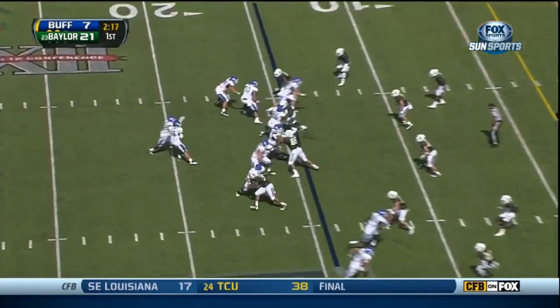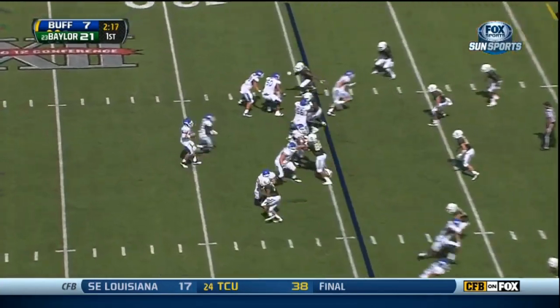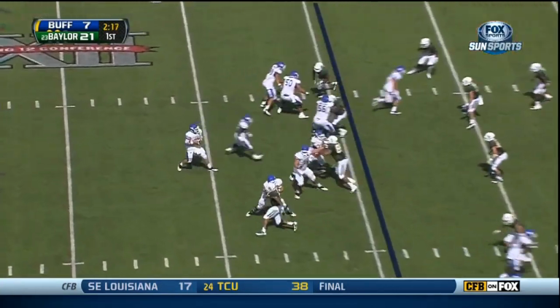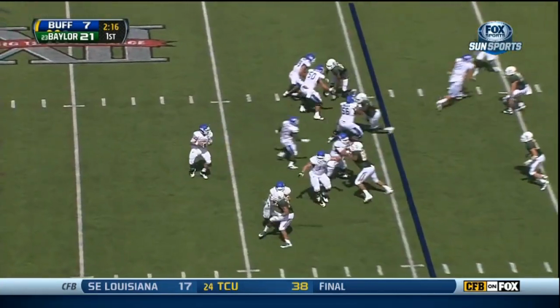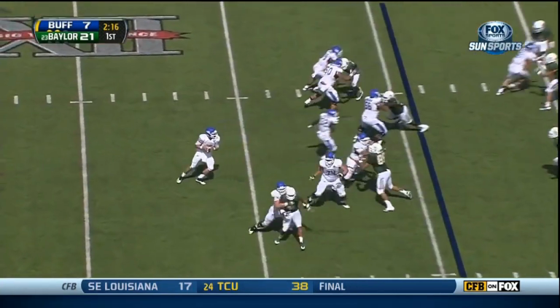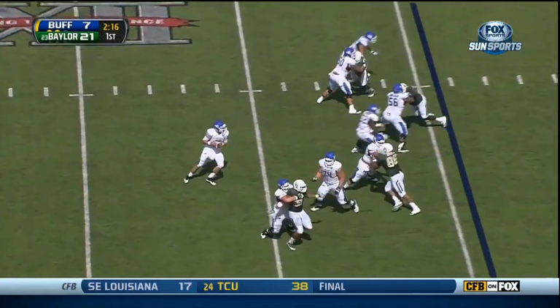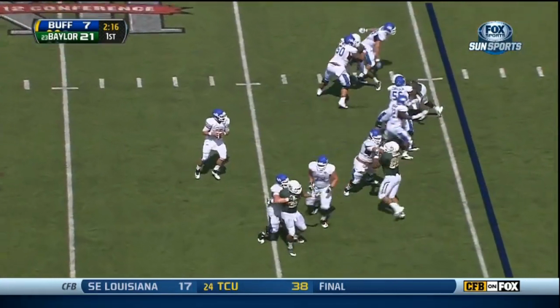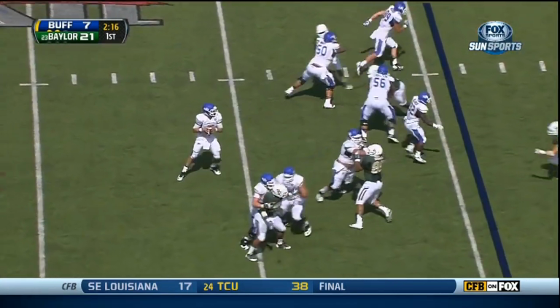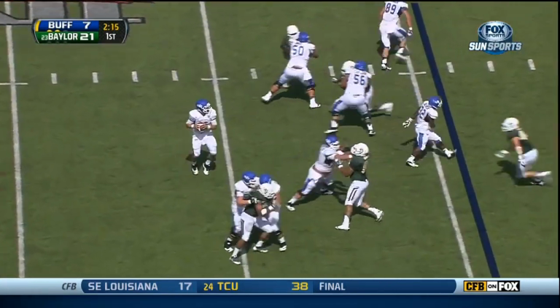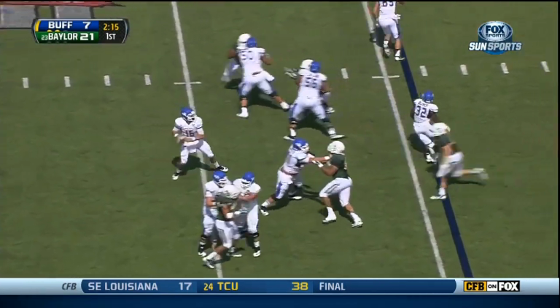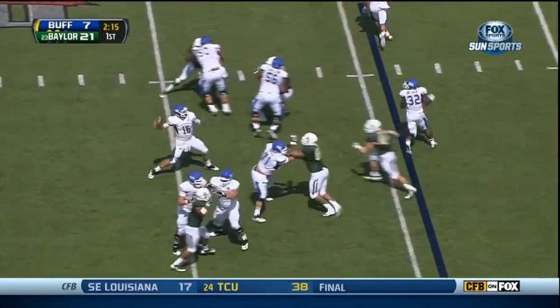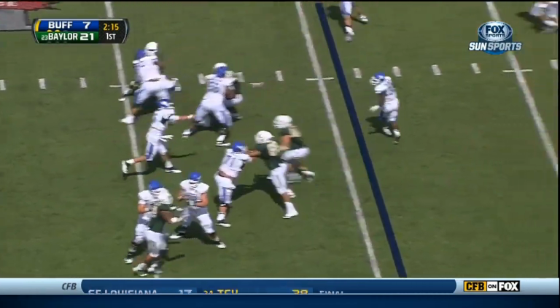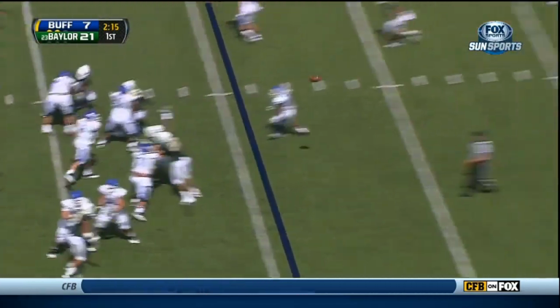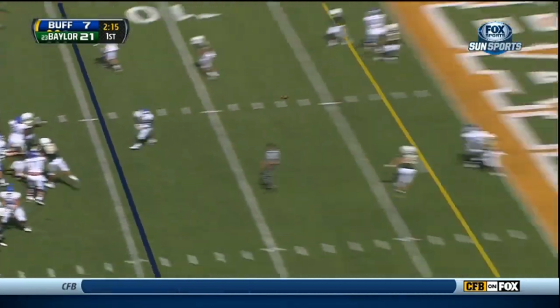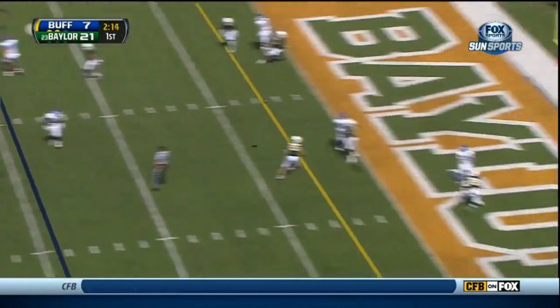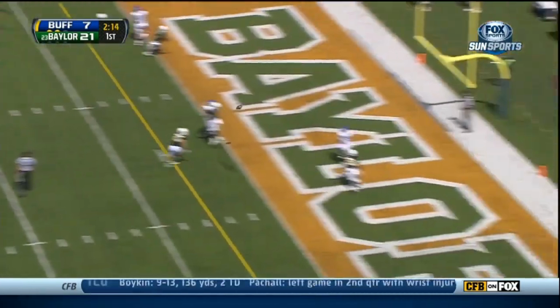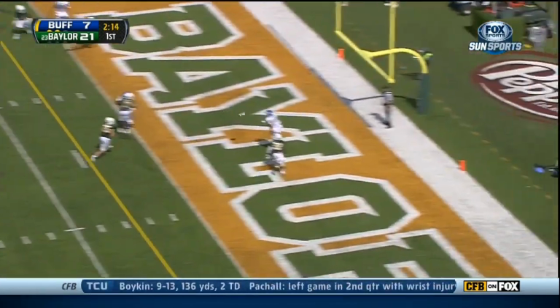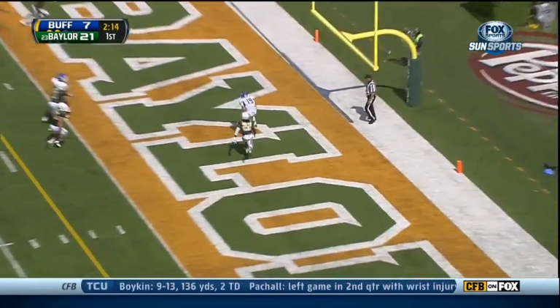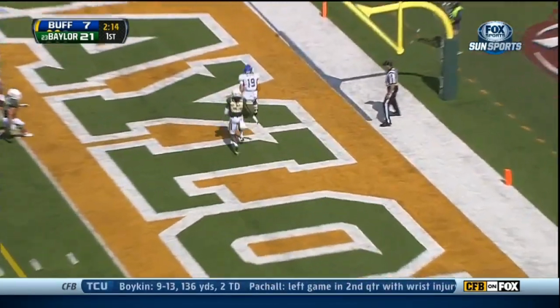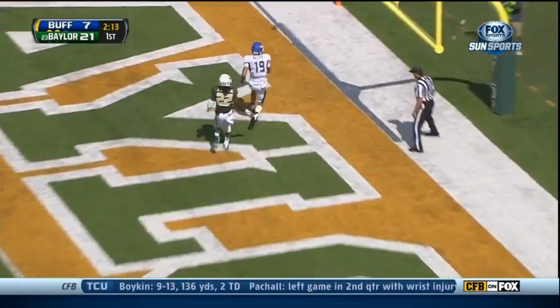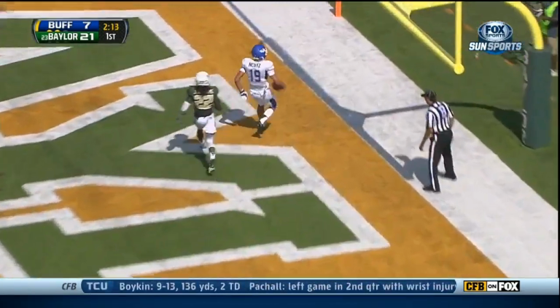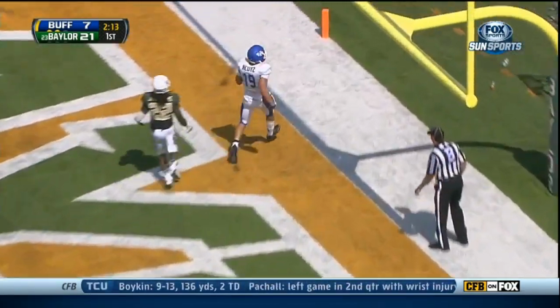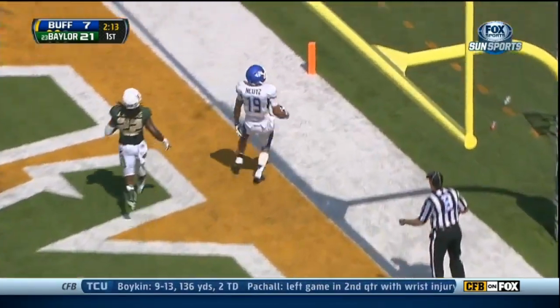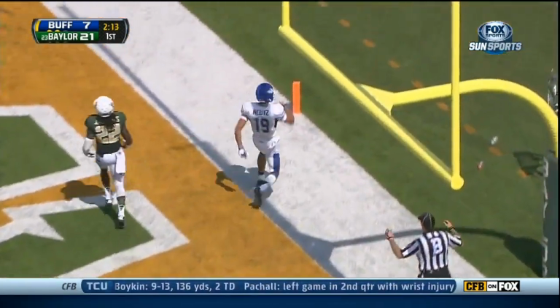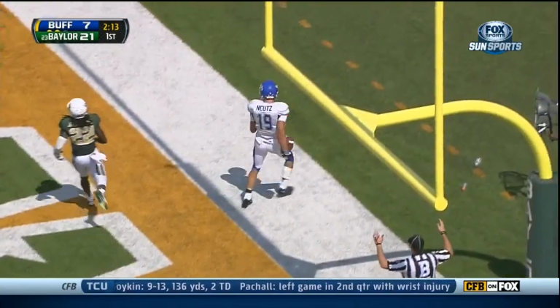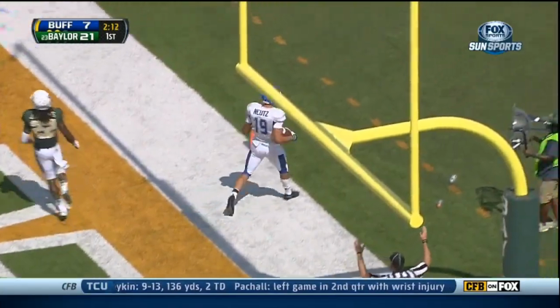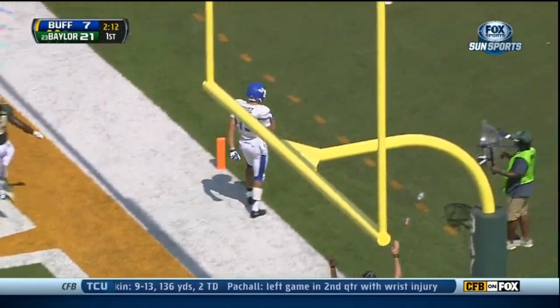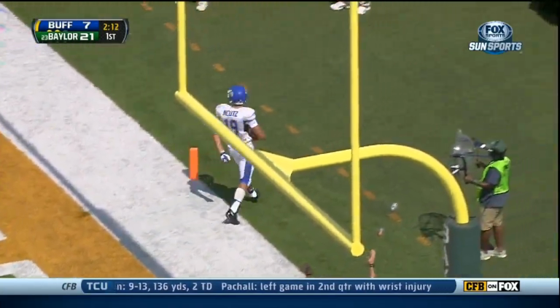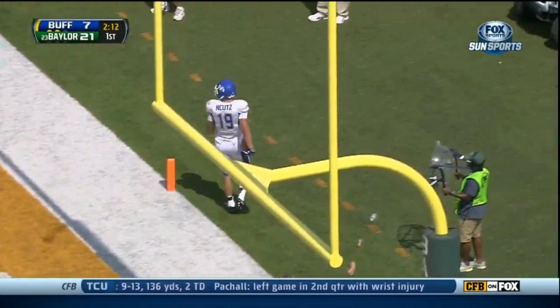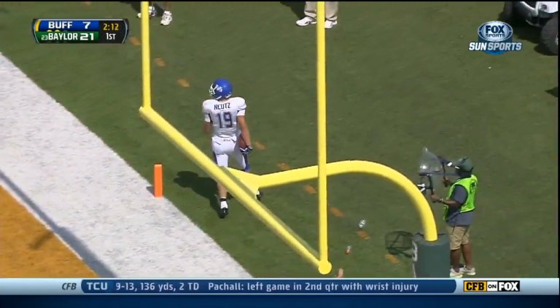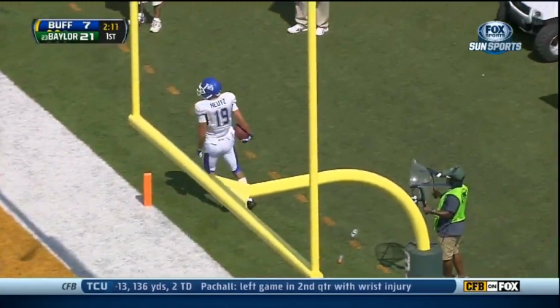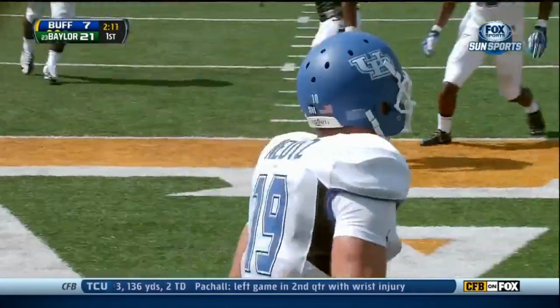They need 12 on second down at the Baylor 15. Gunning it over the middle. Touchdown Buffalo!